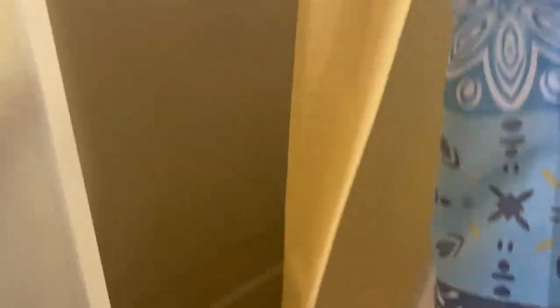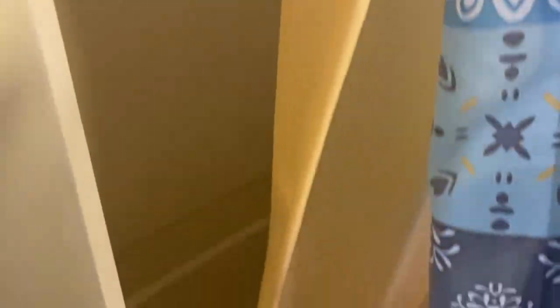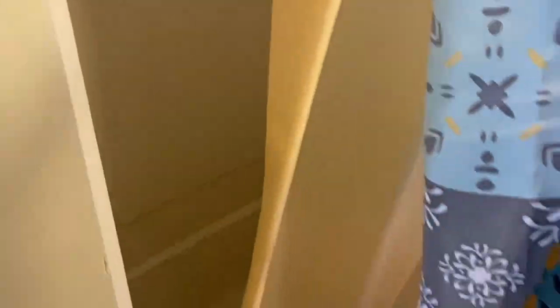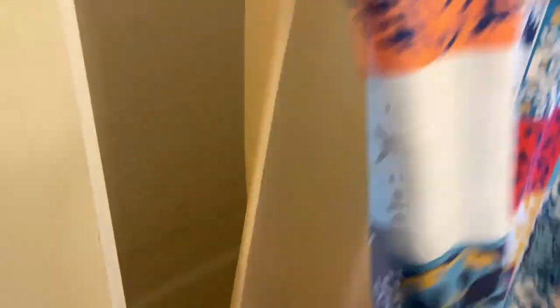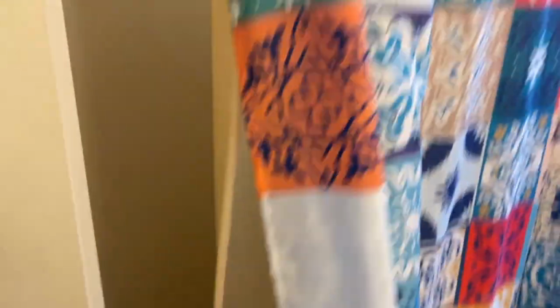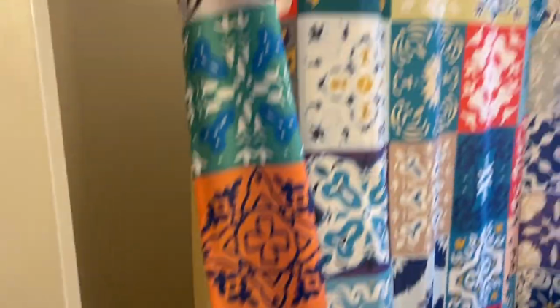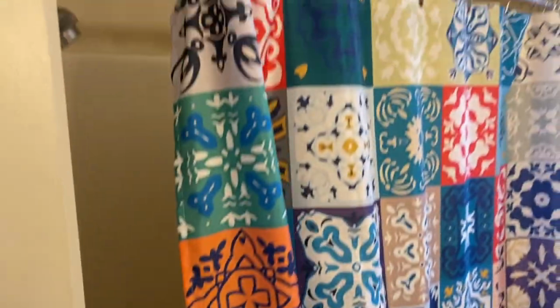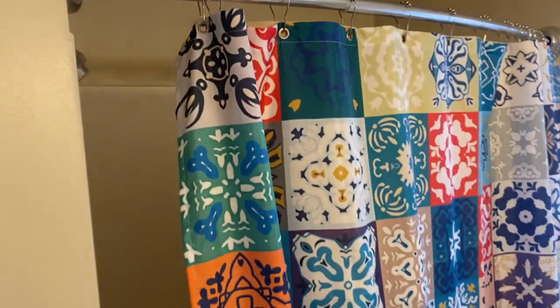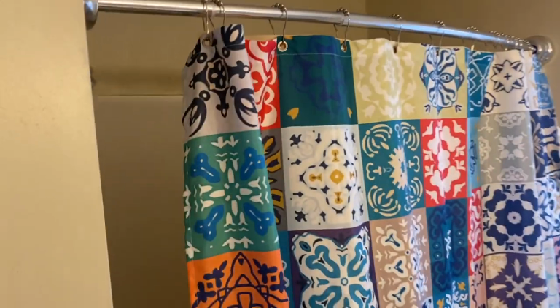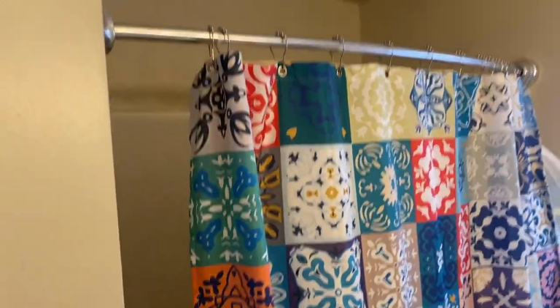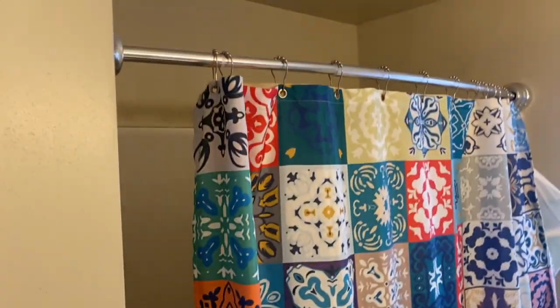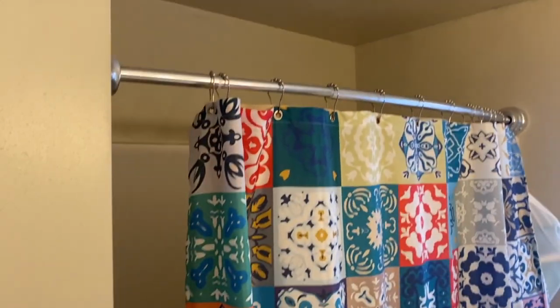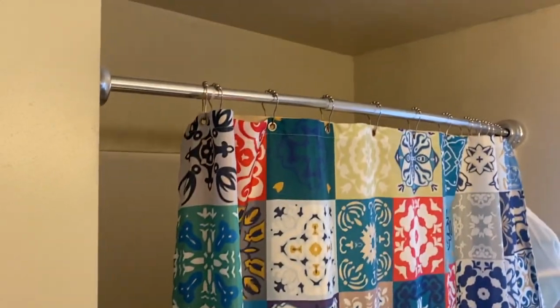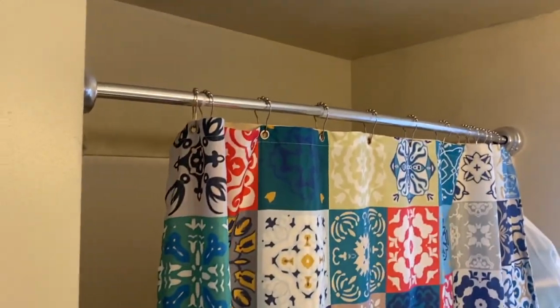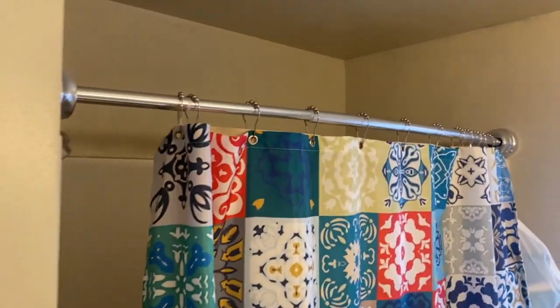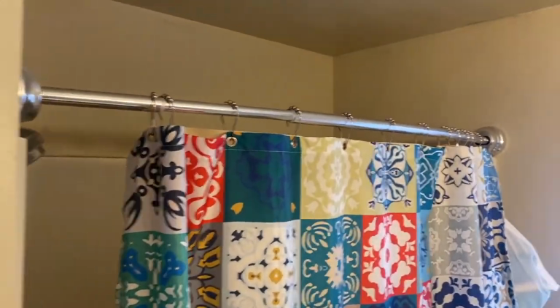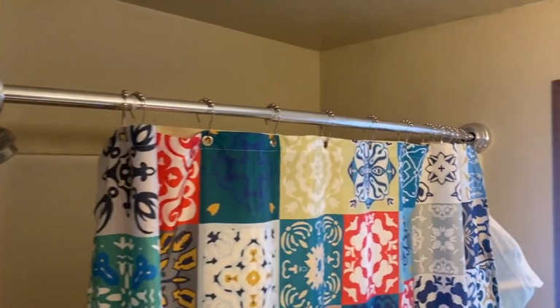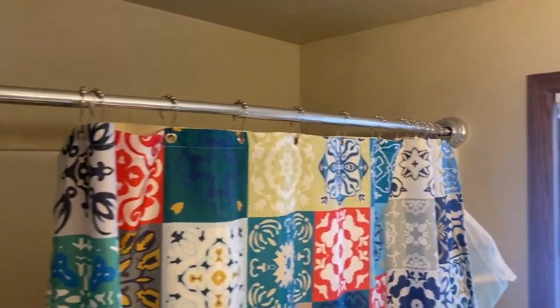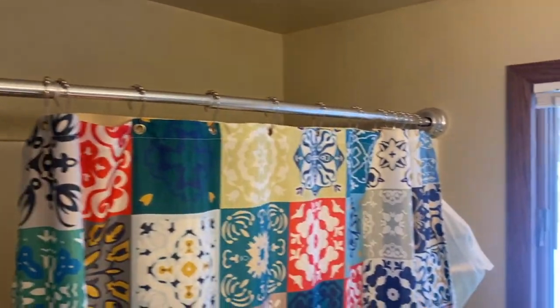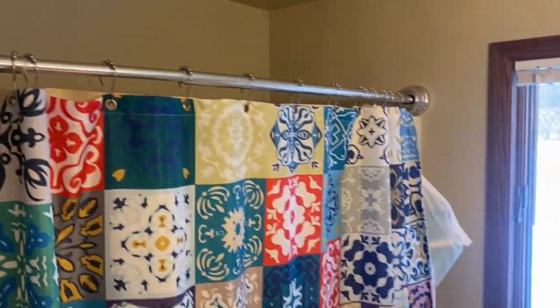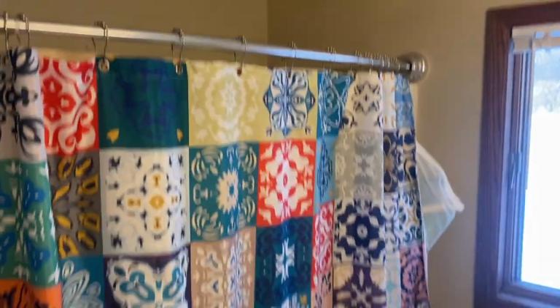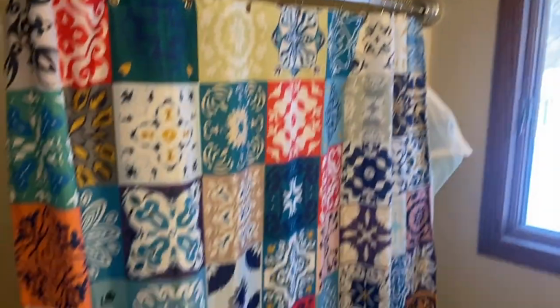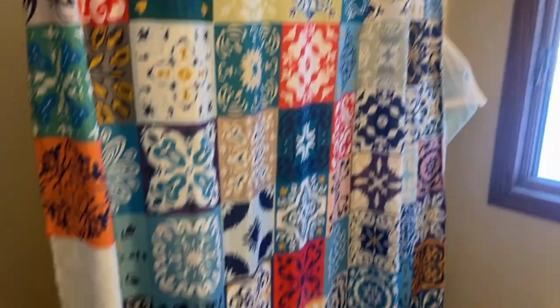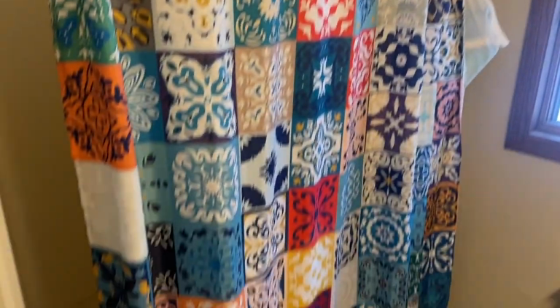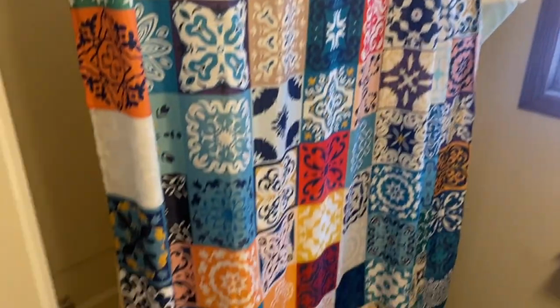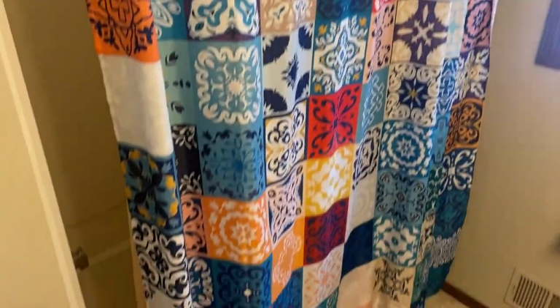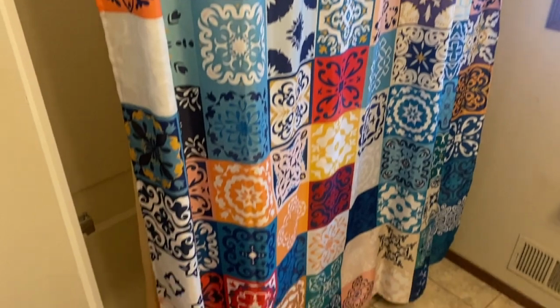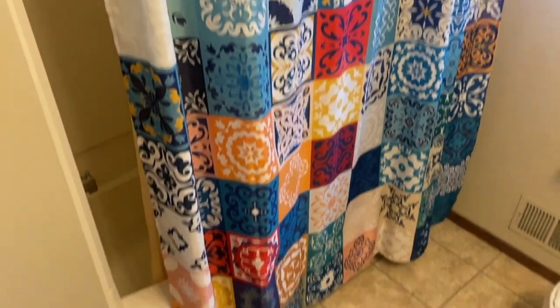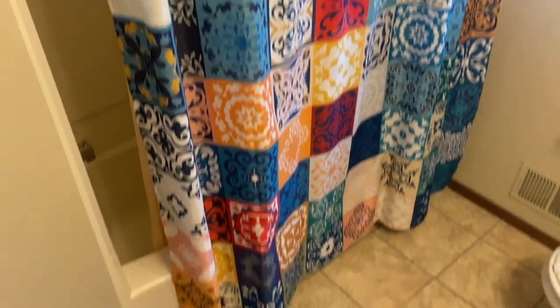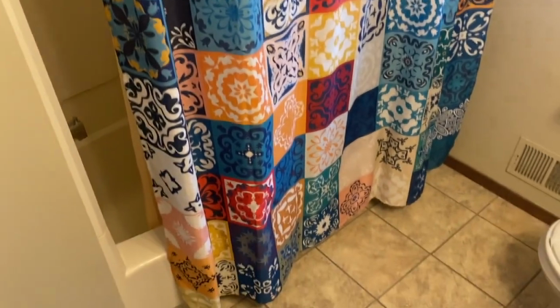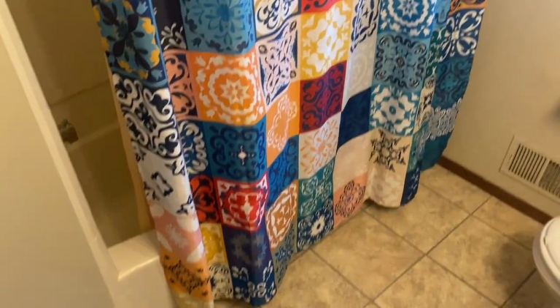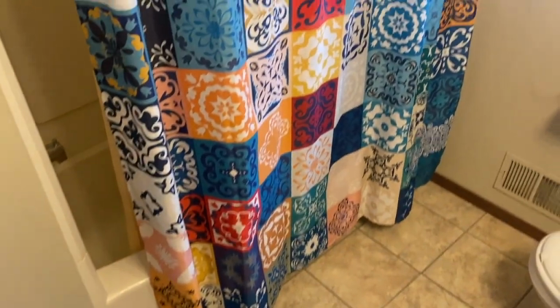So that's it everybody — this is our Moroccan shower curtain, our shower liner, and our curtain rod. Hope you like the video.